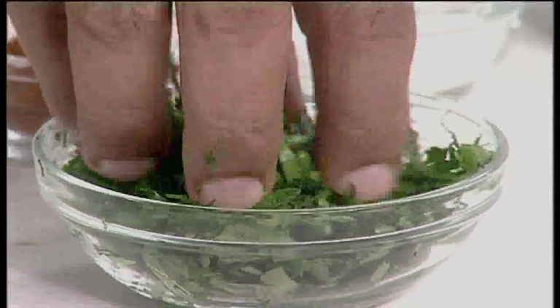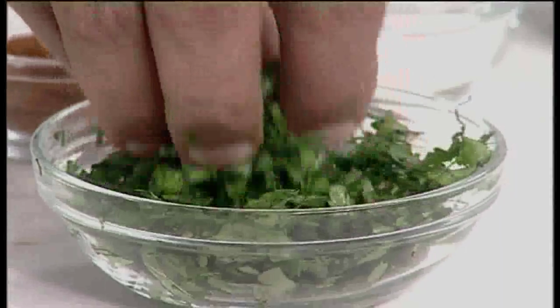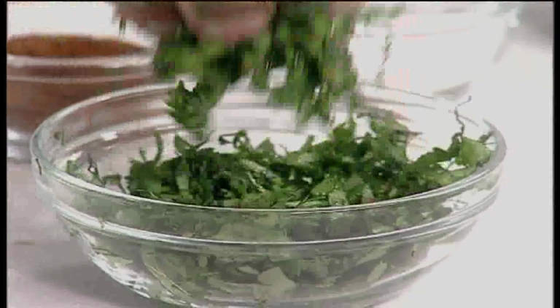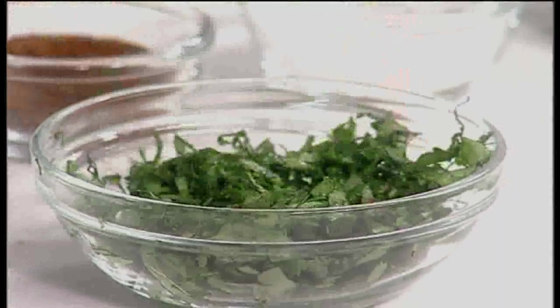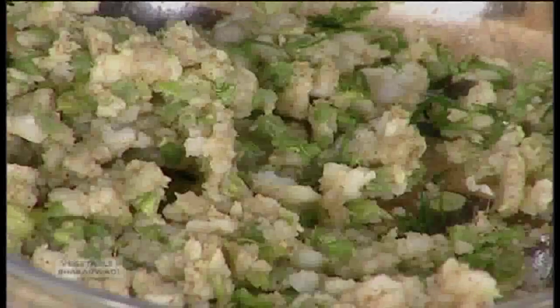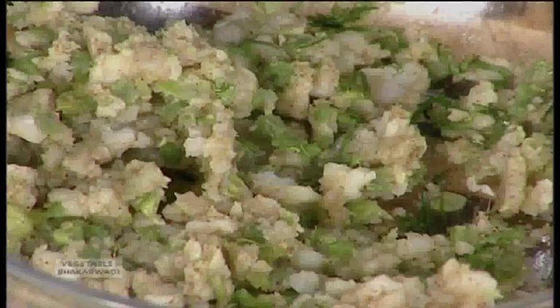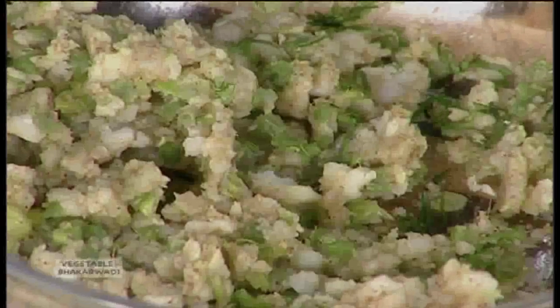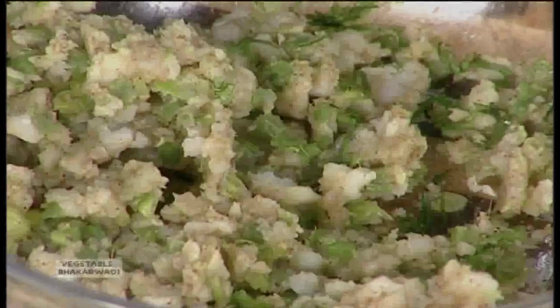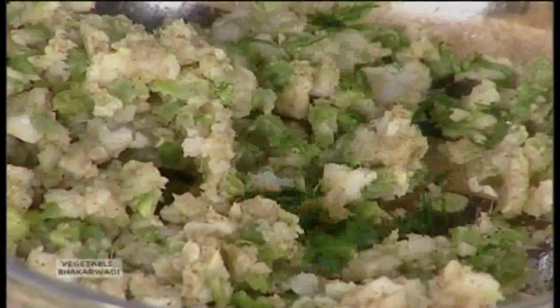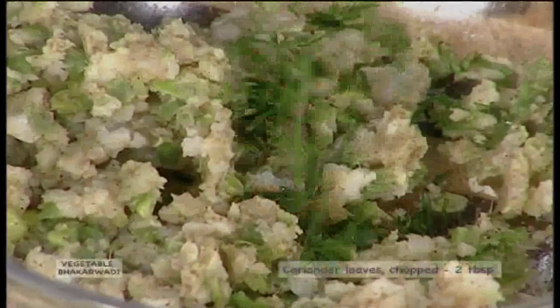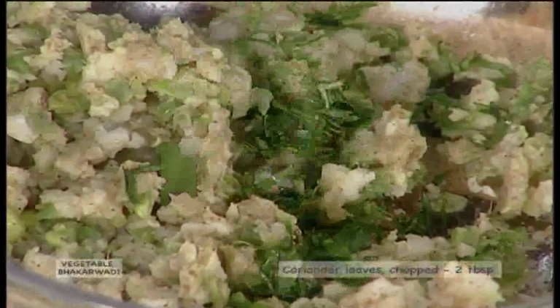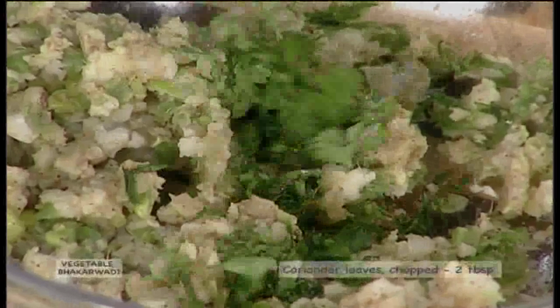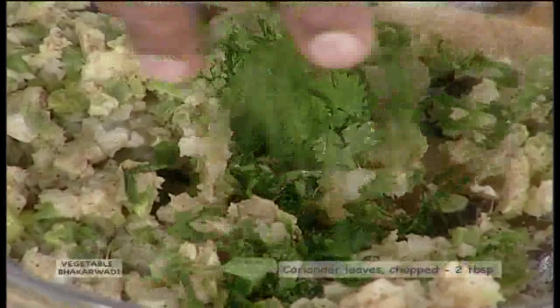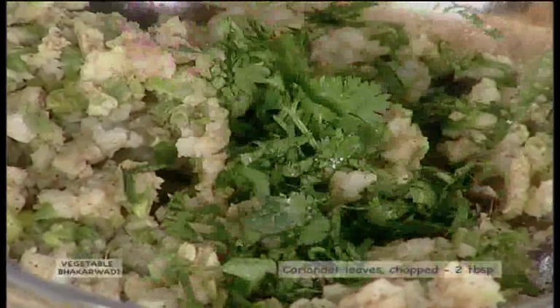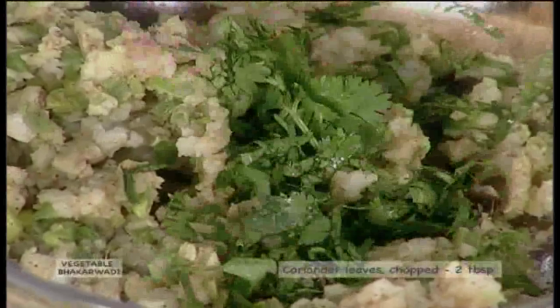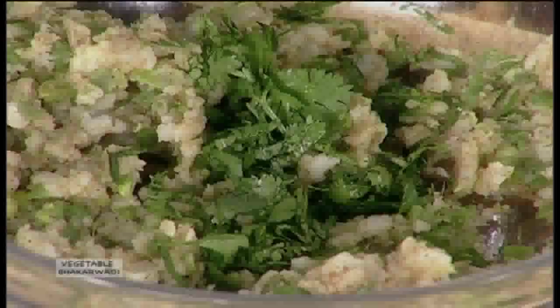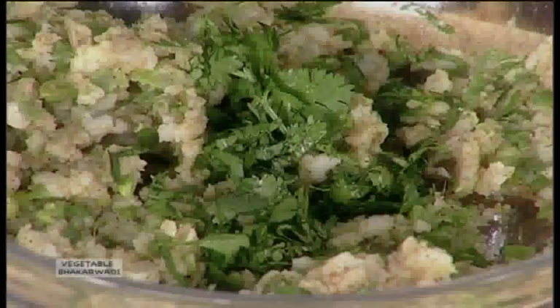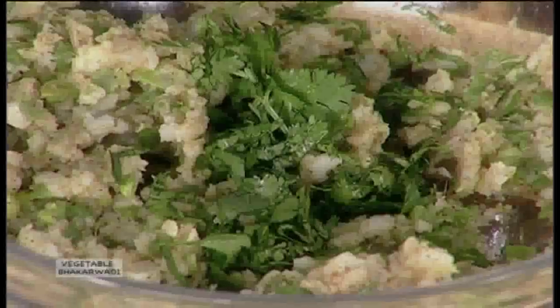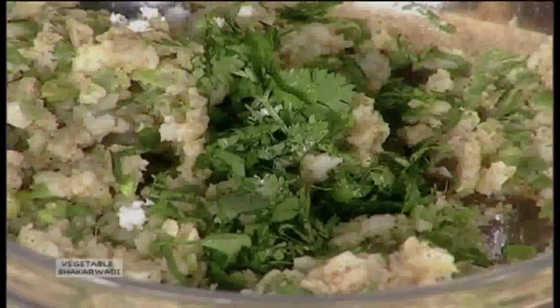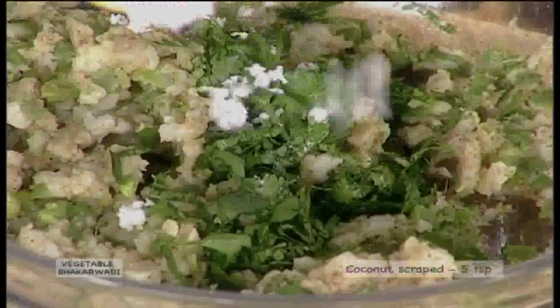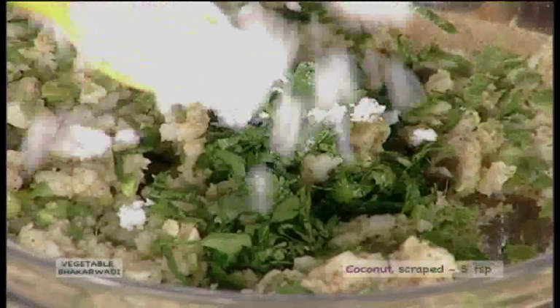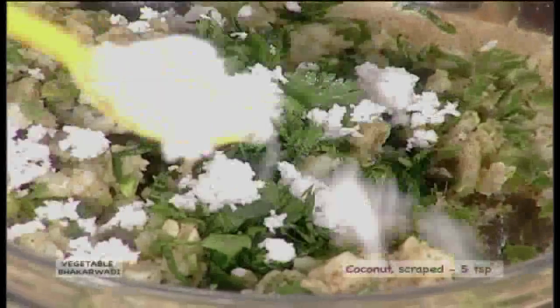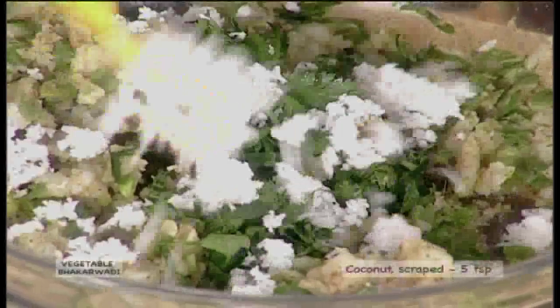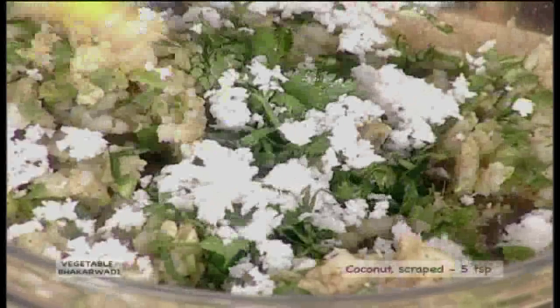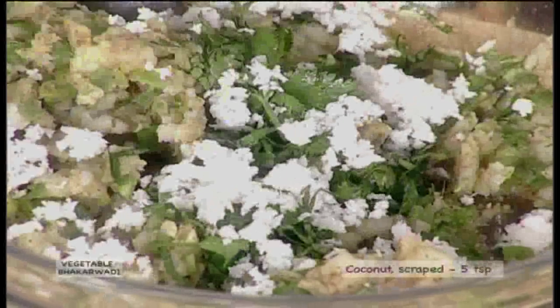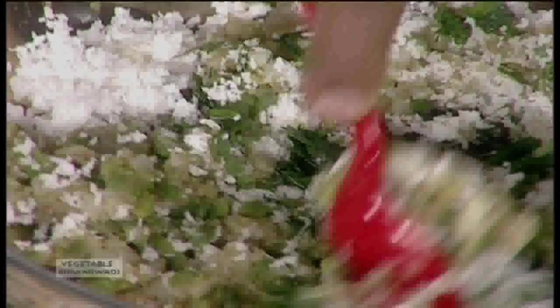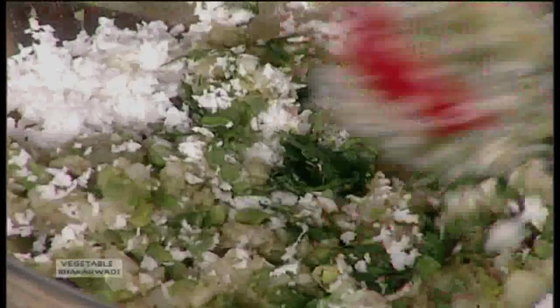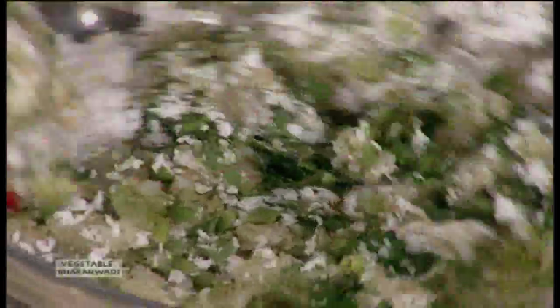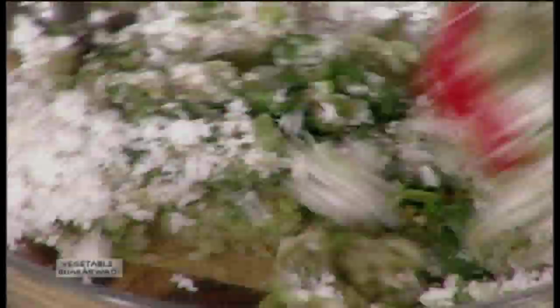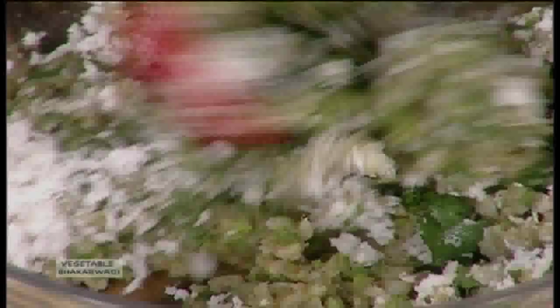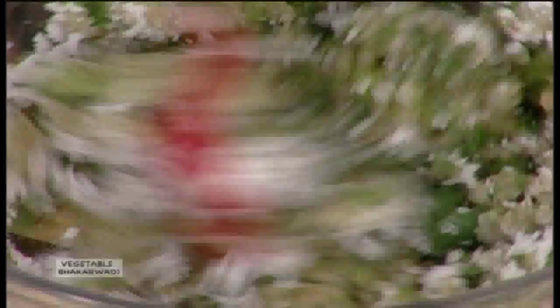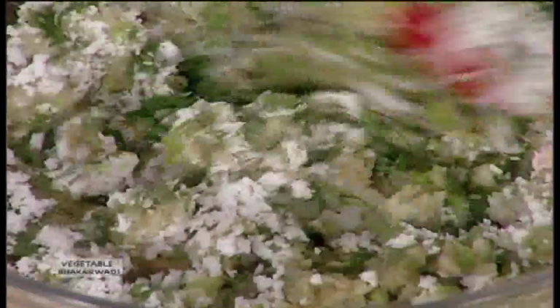Add to it chopped coriander, around 2 tablespoons. Coconut scraped, 2 tablespoons. And mix this very well.